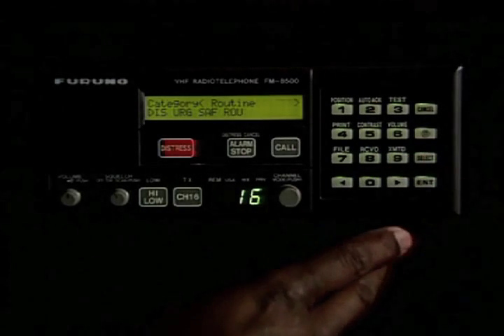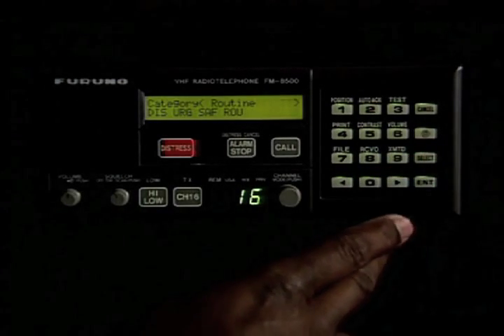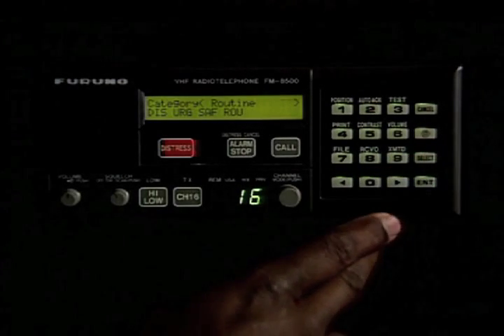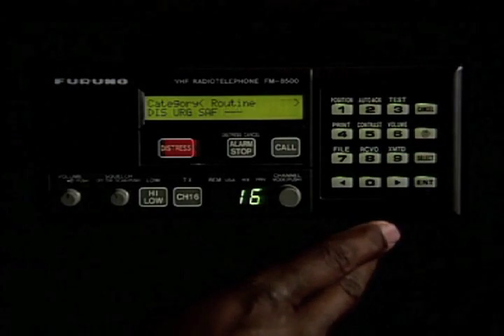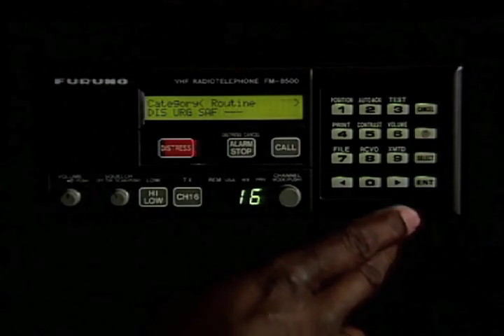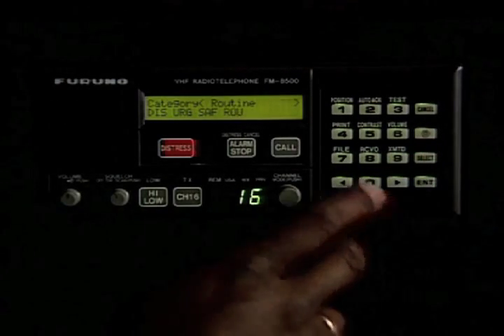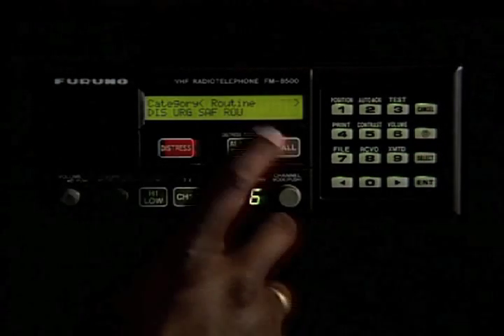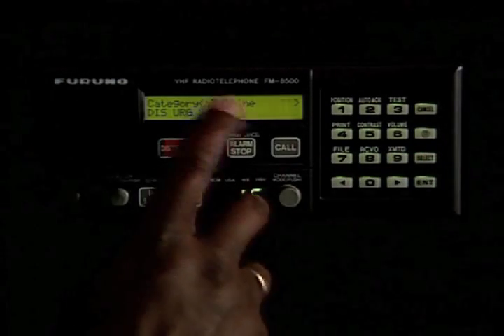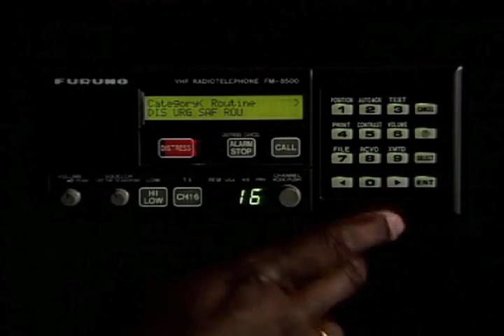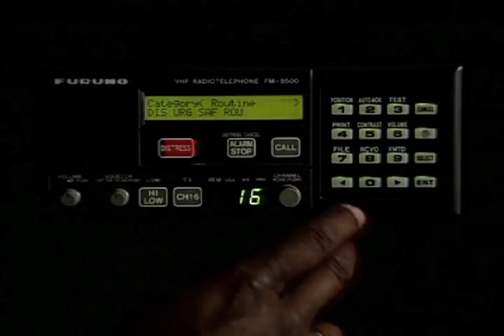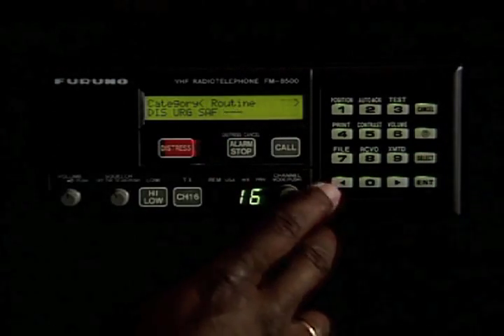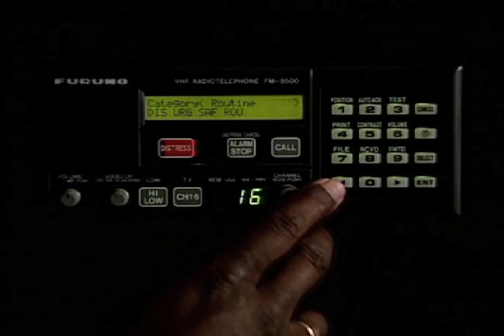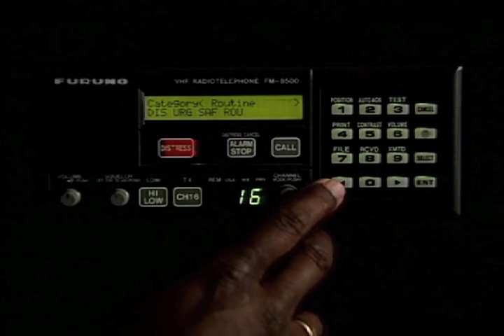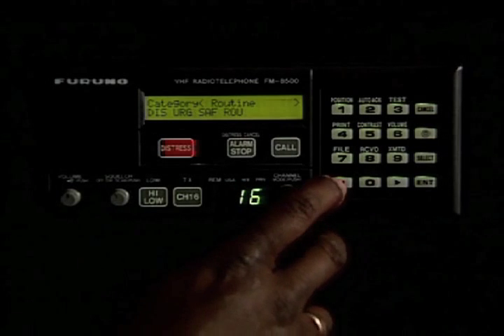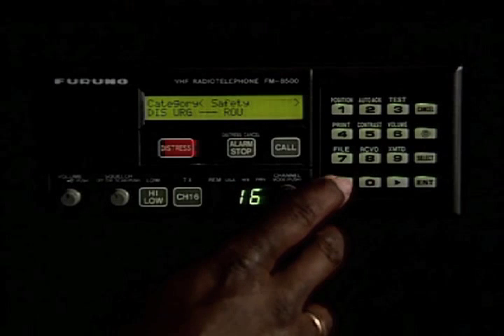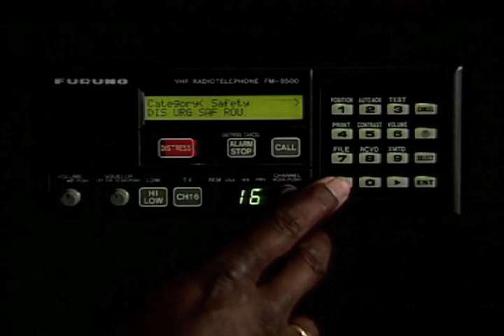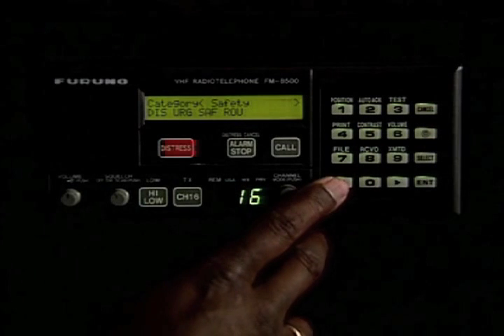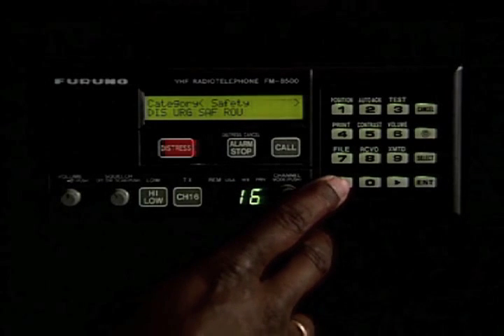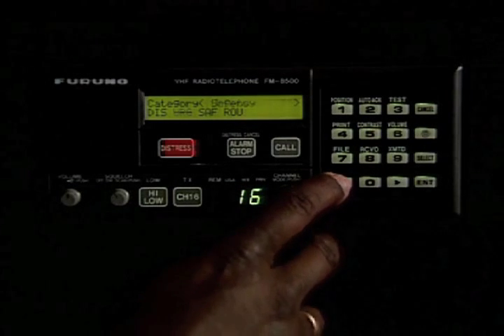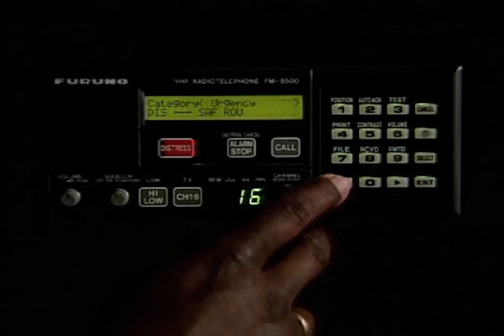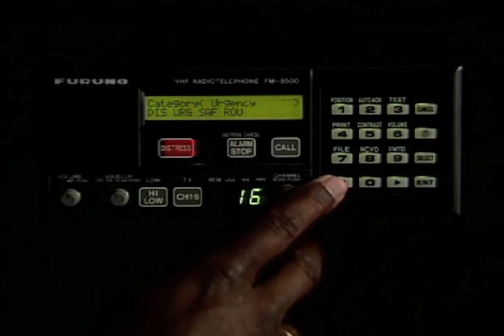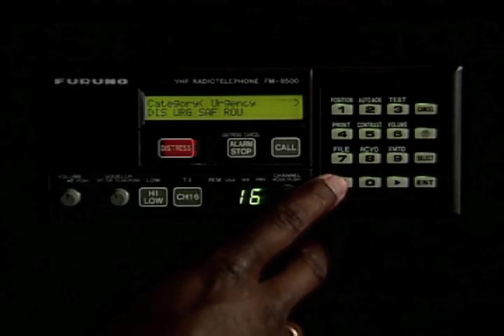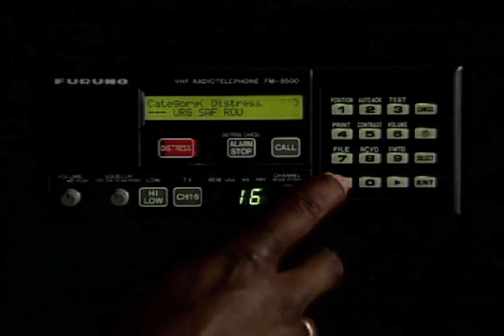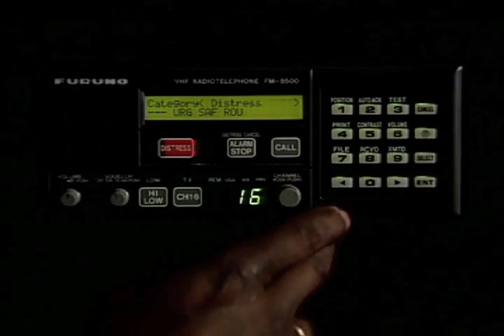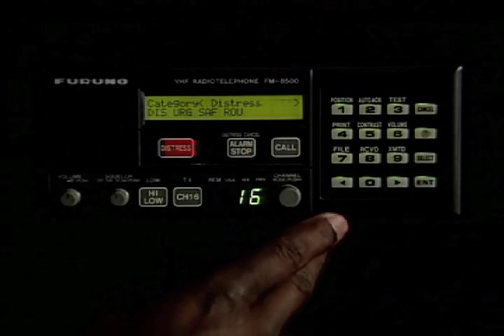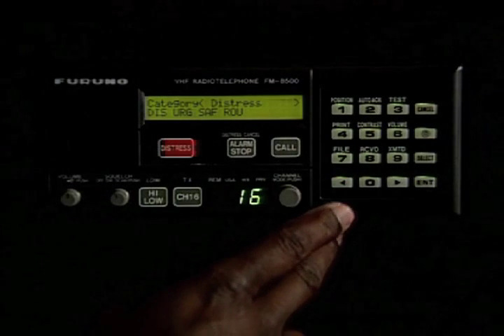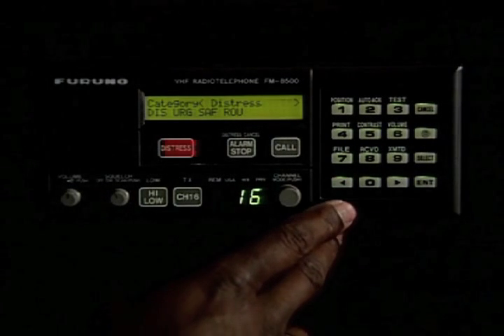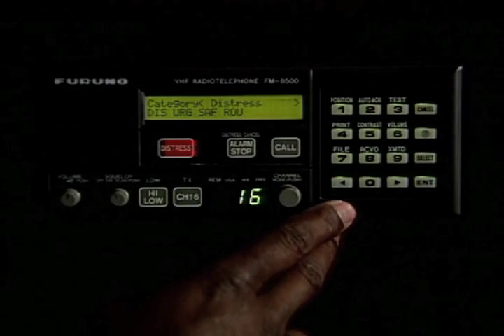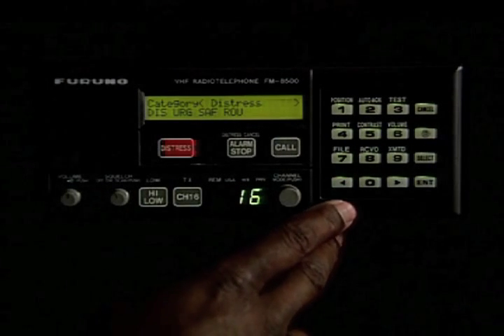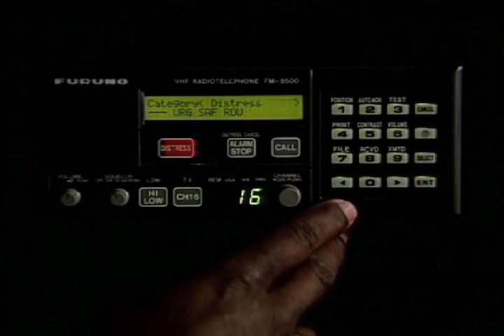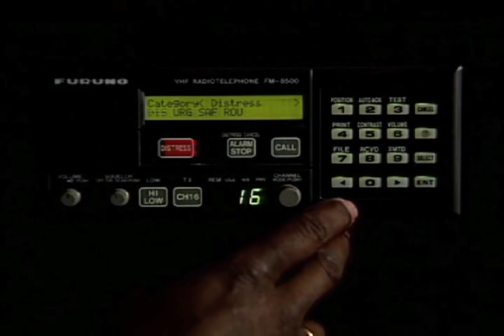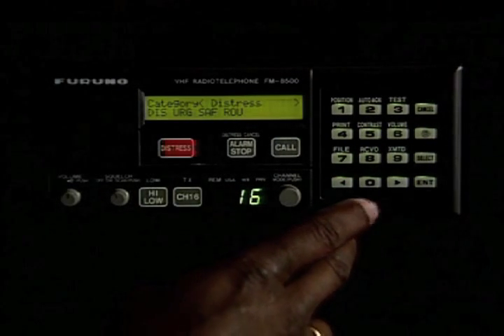If you hit select, it gives you a choice of routine, safety, urgent, or even distress.